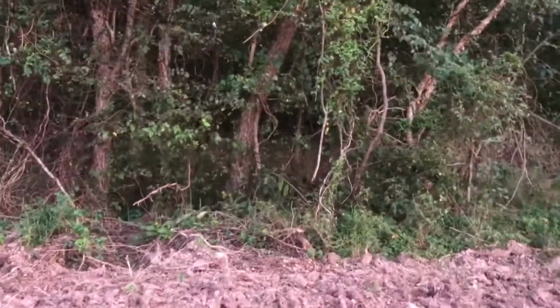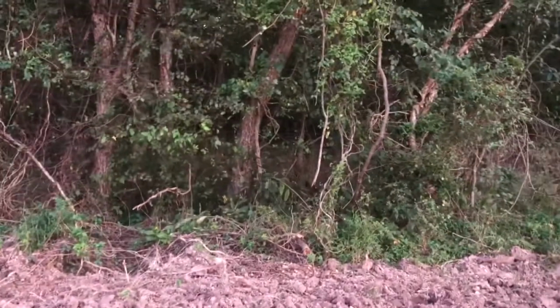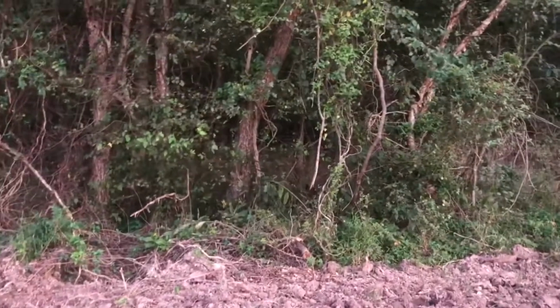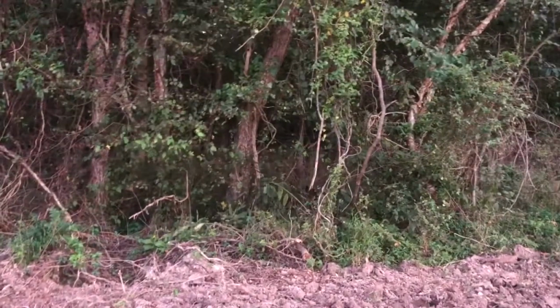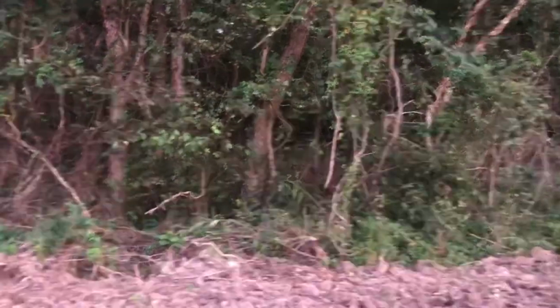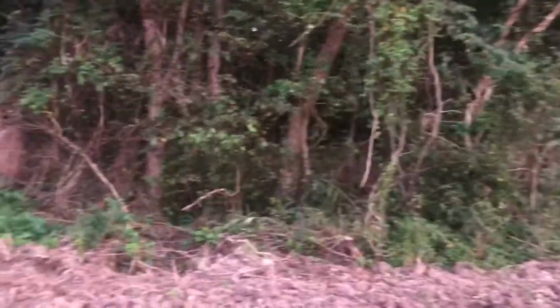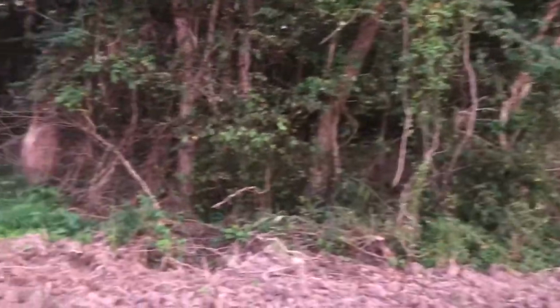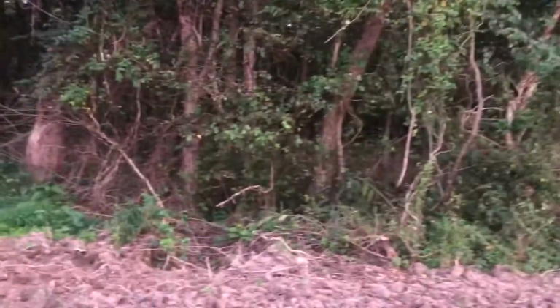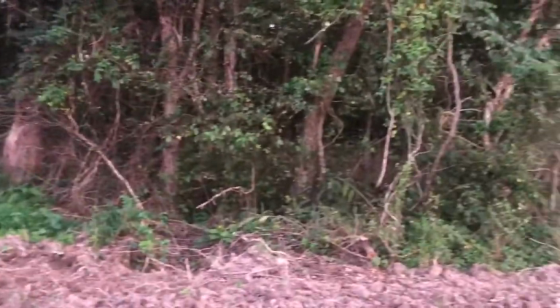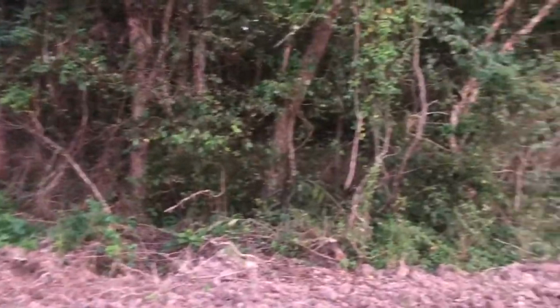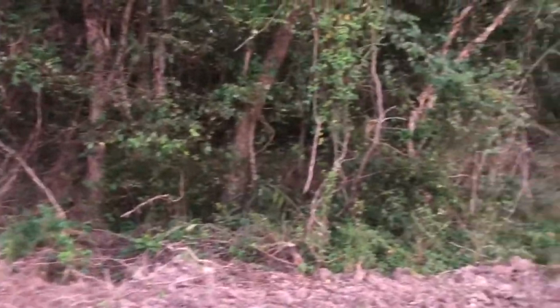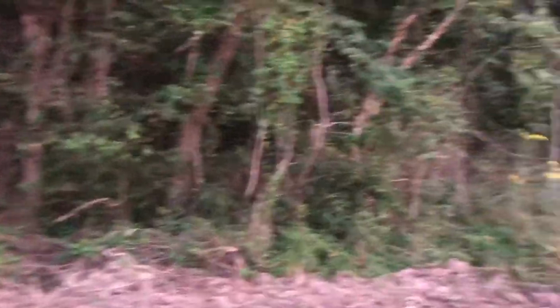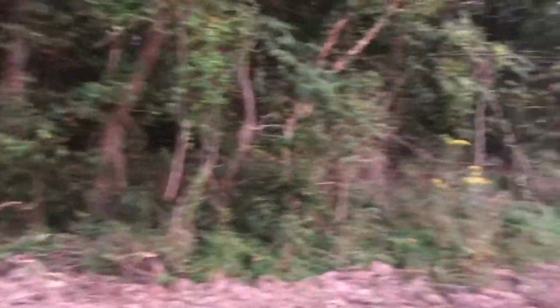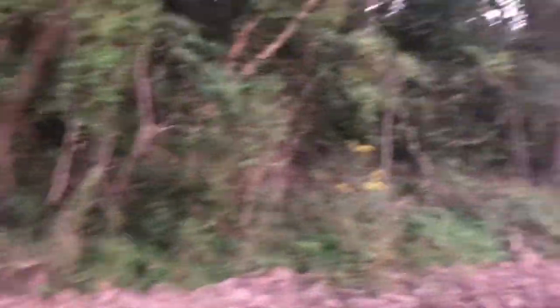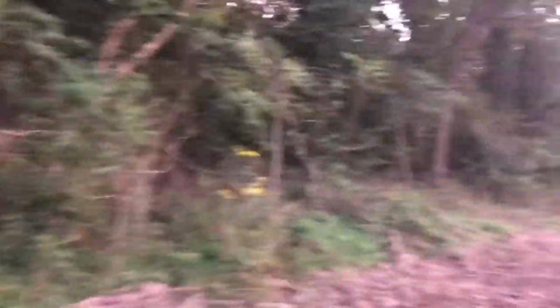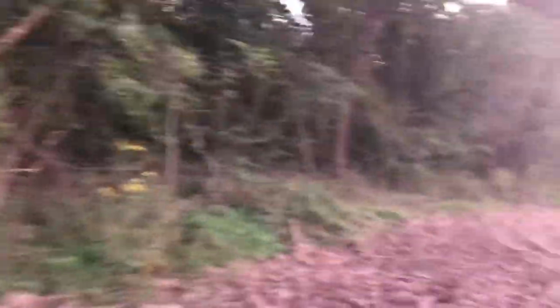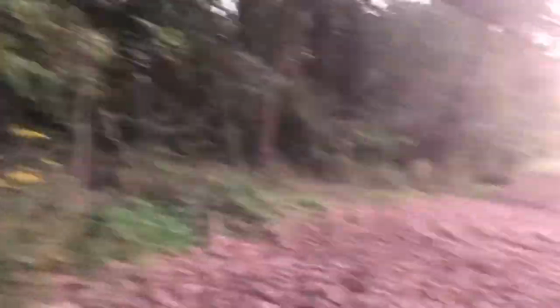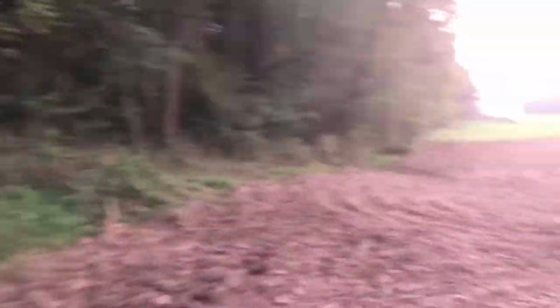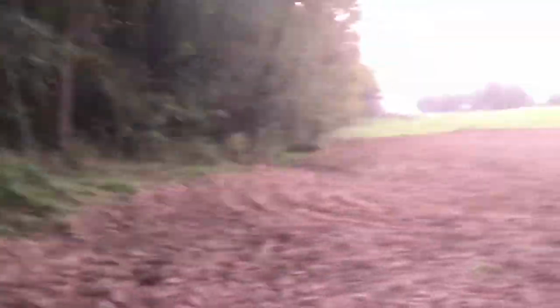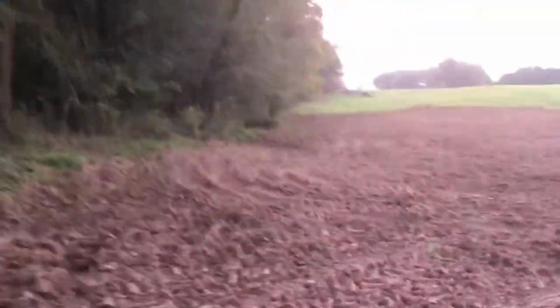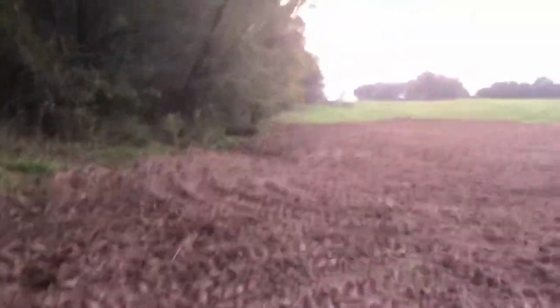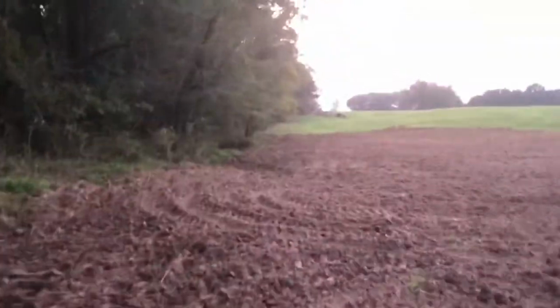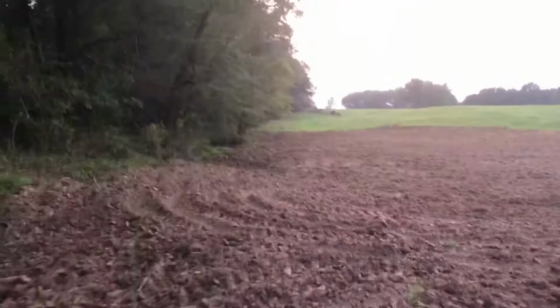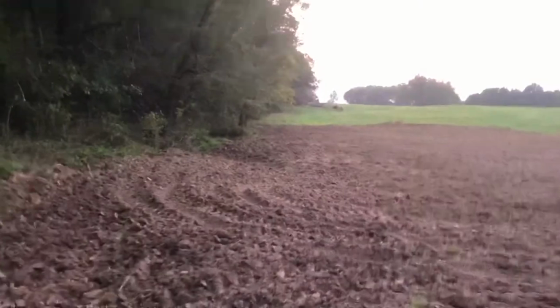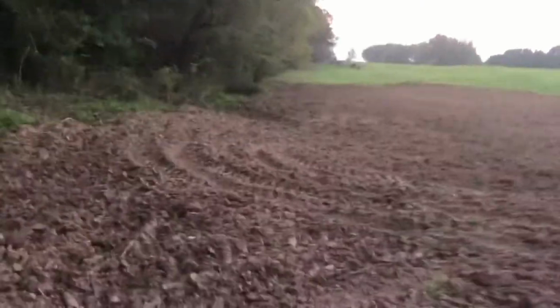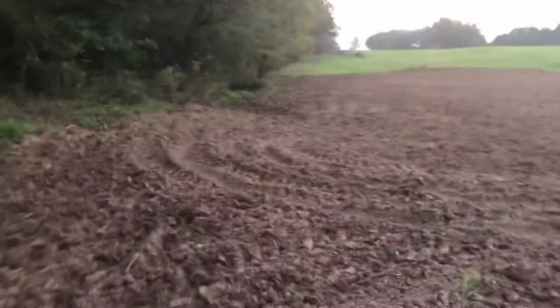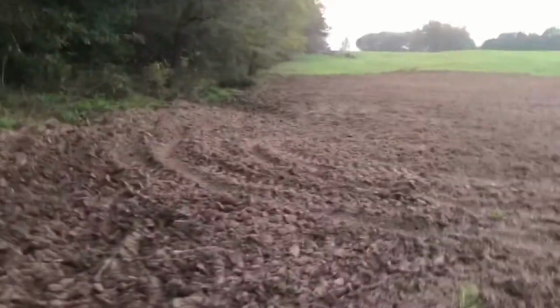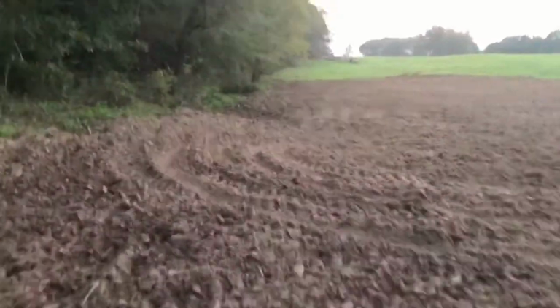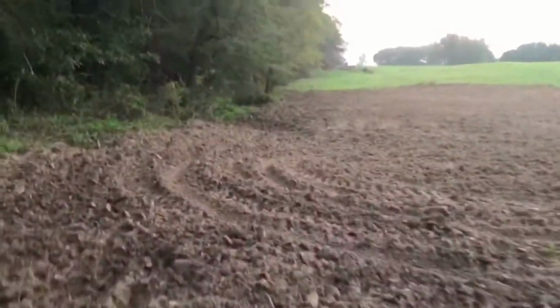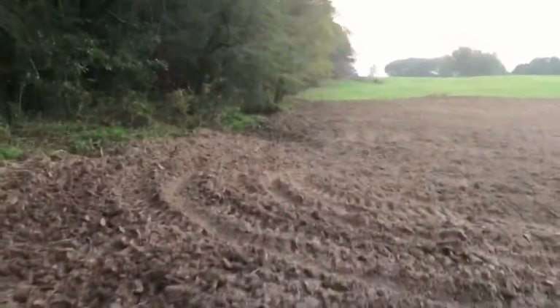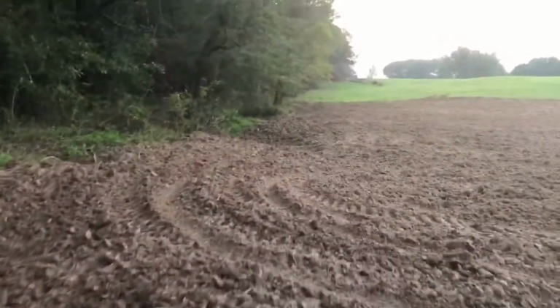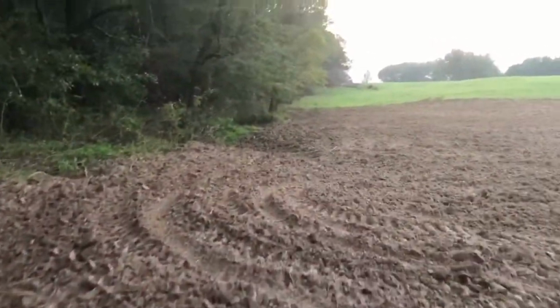We're gonna take these trees out here, right down here, and we're gonna take these trees right here out. There's stuff going down here on the other side of this little bridge.